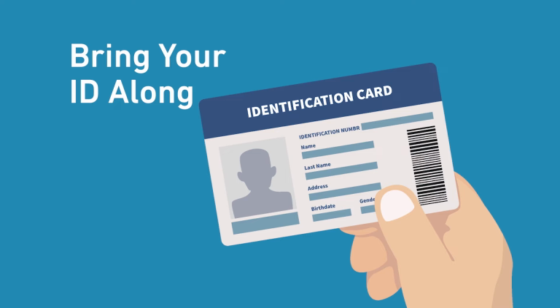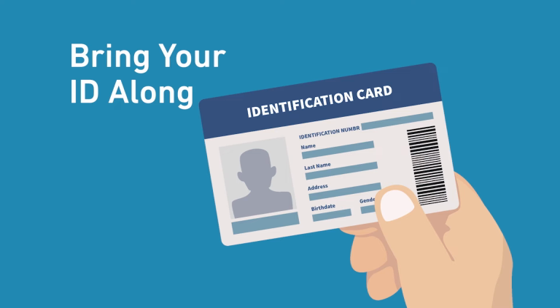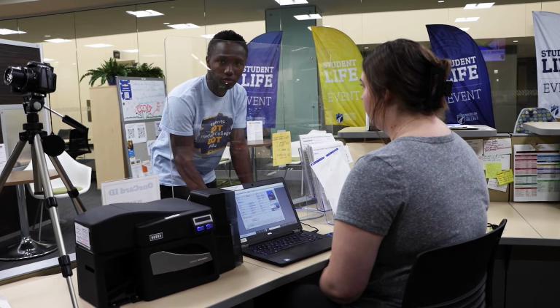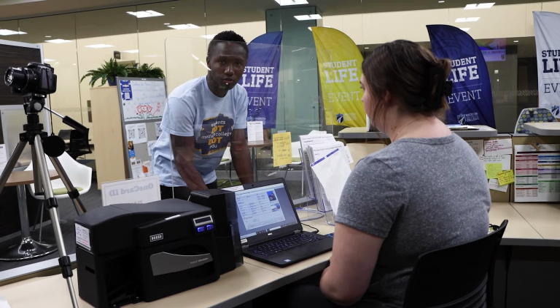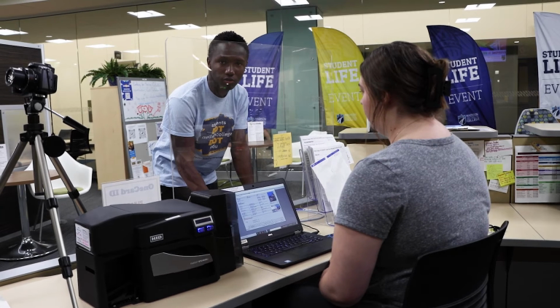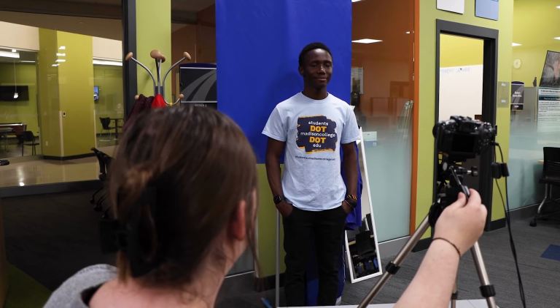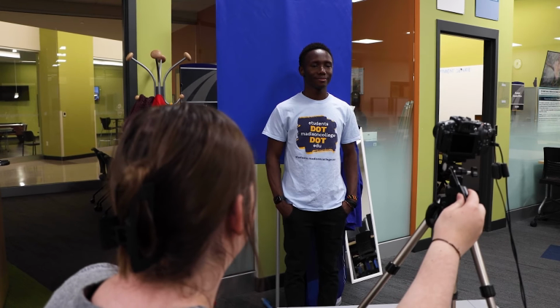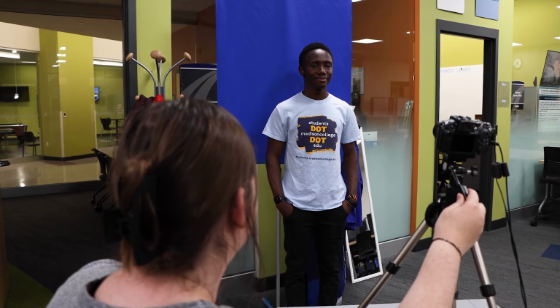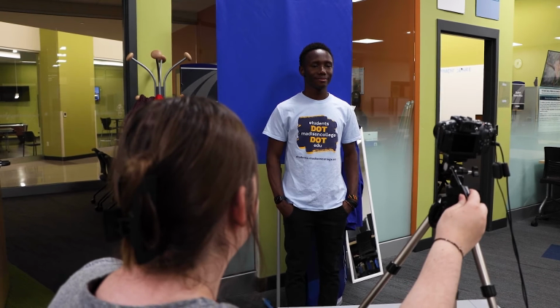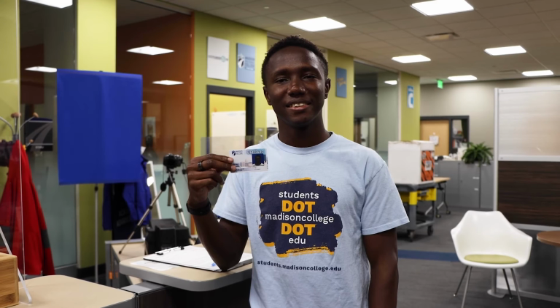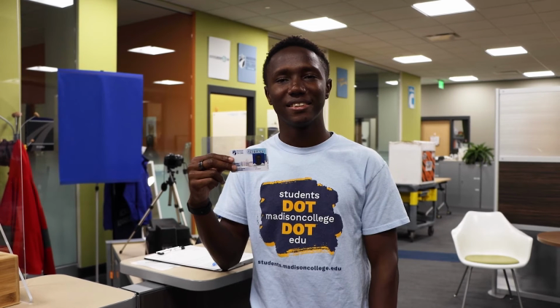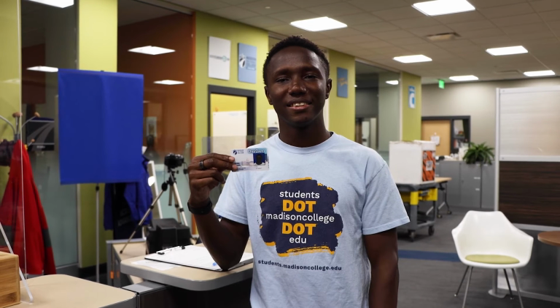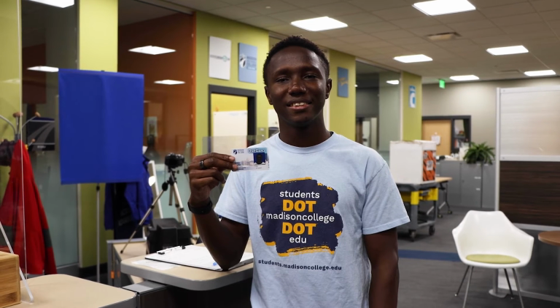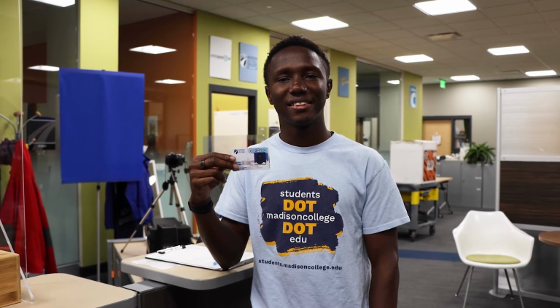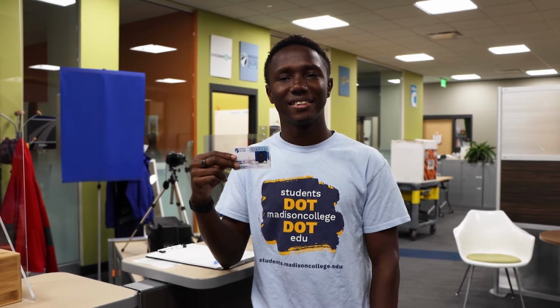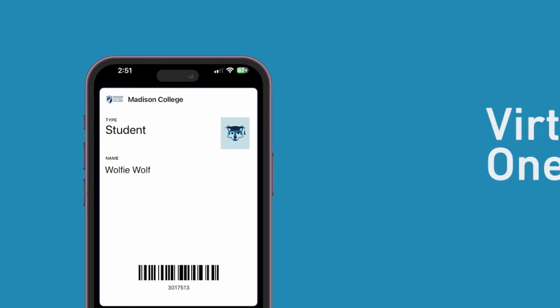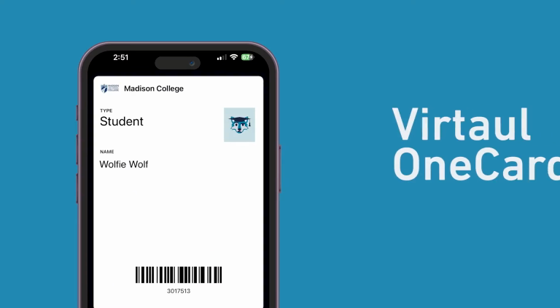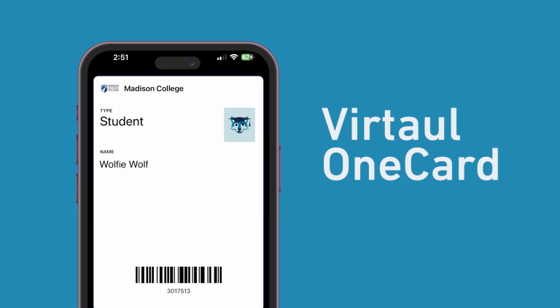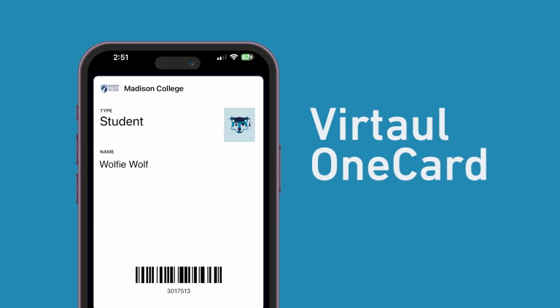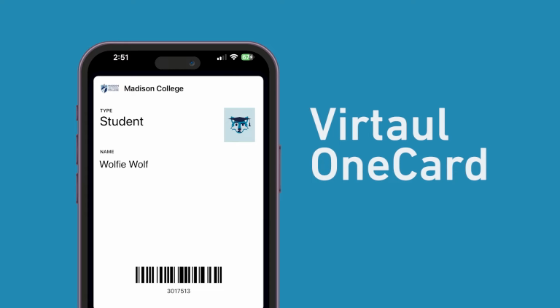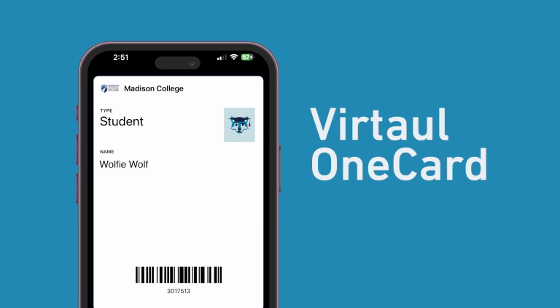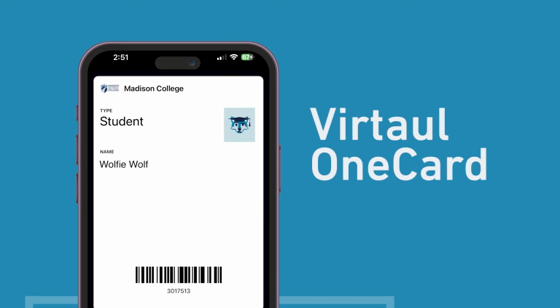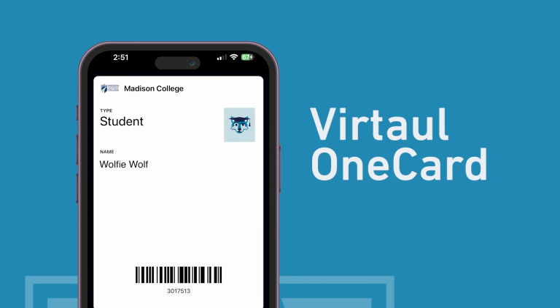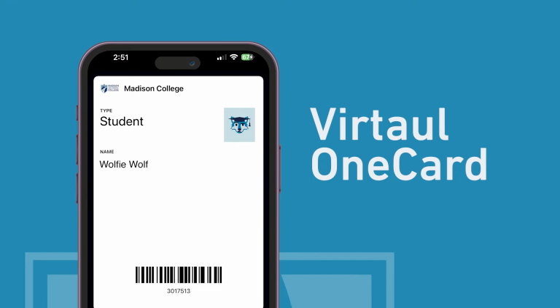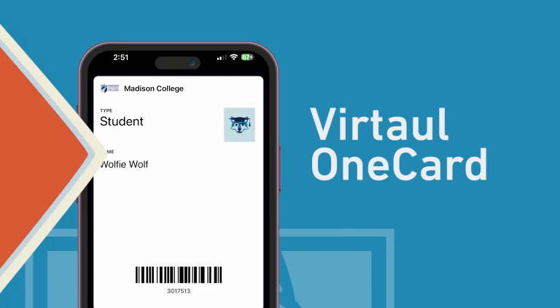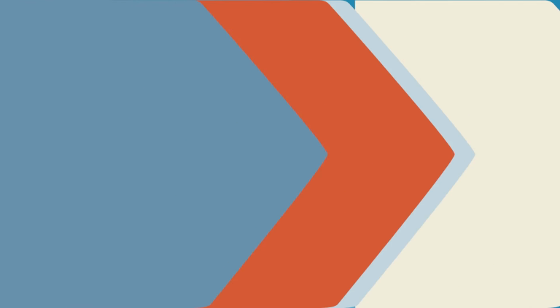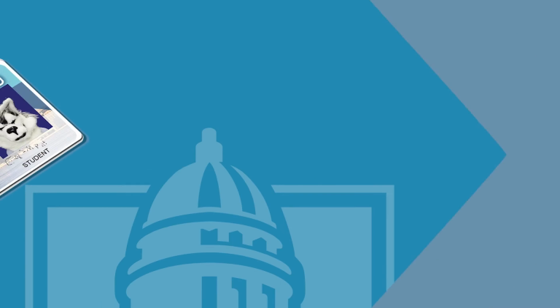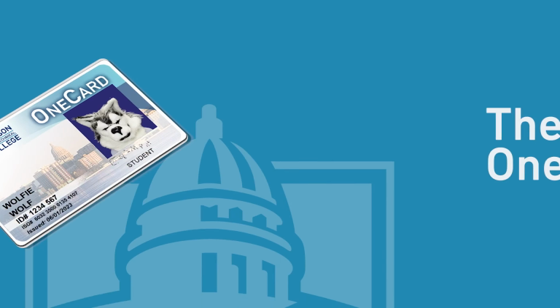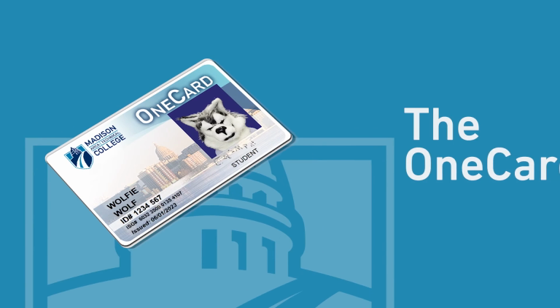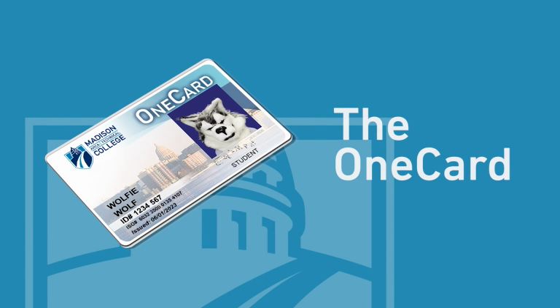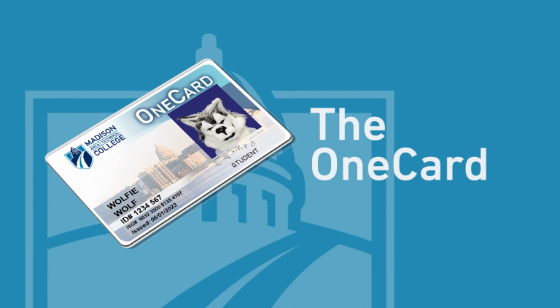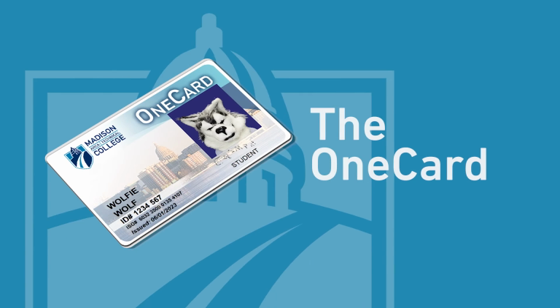We will take your photo, so pick a good hair day to stop in. We also offer a virtual OneCard student ID as well.